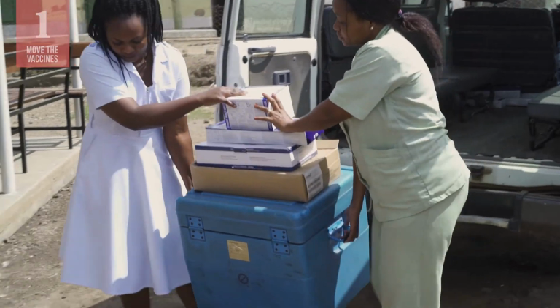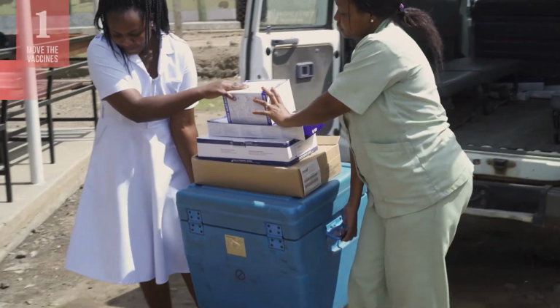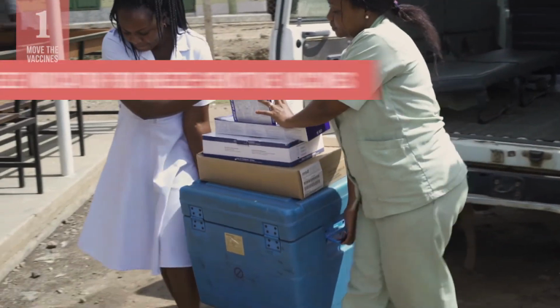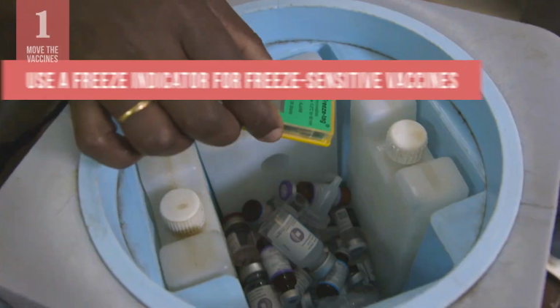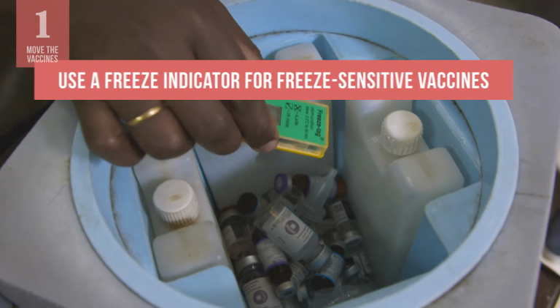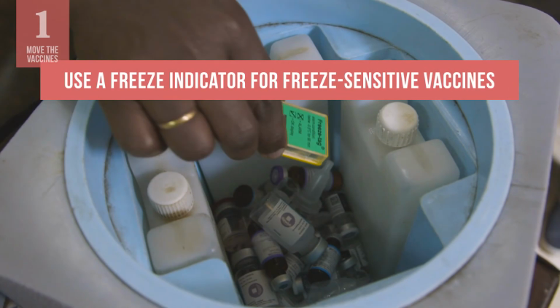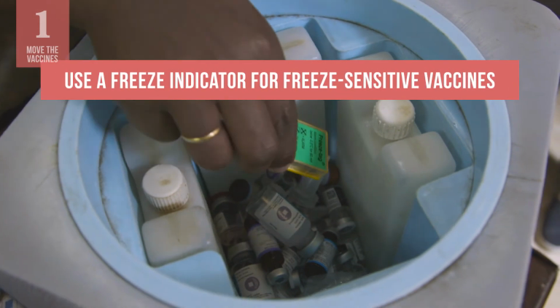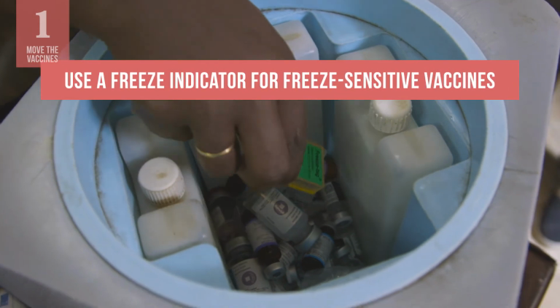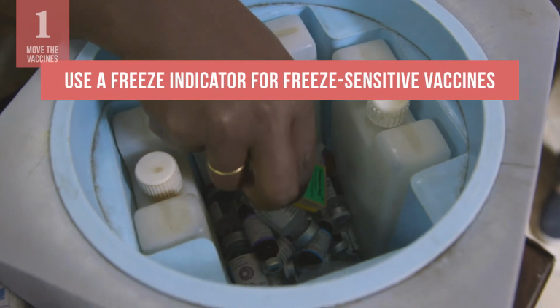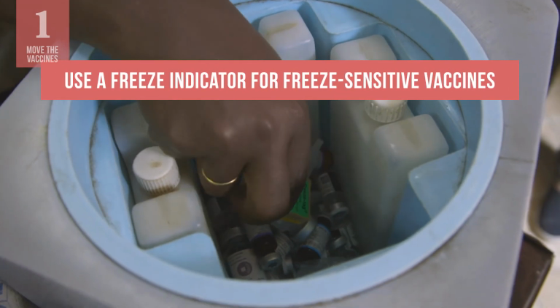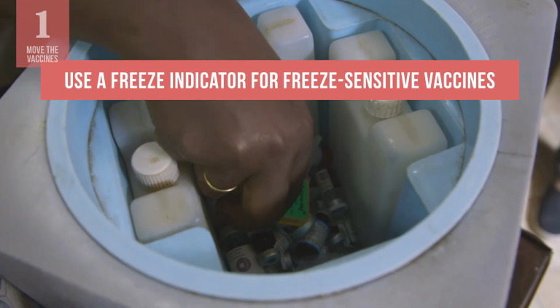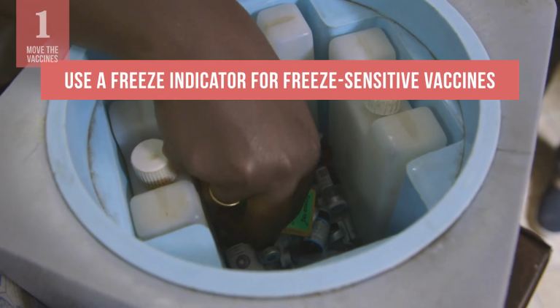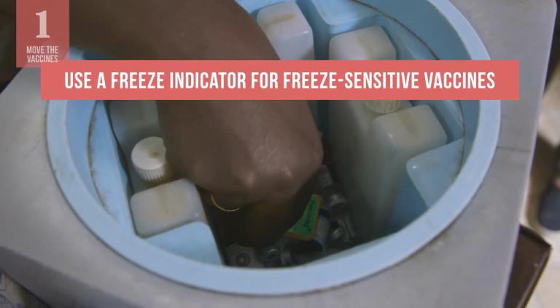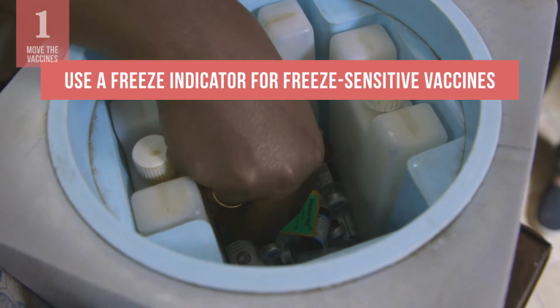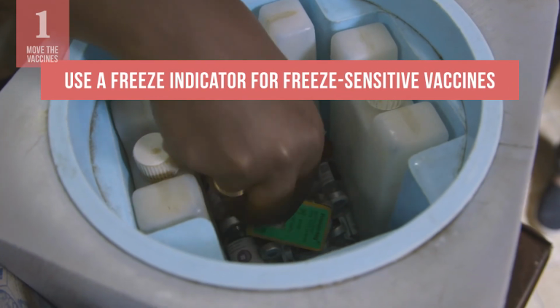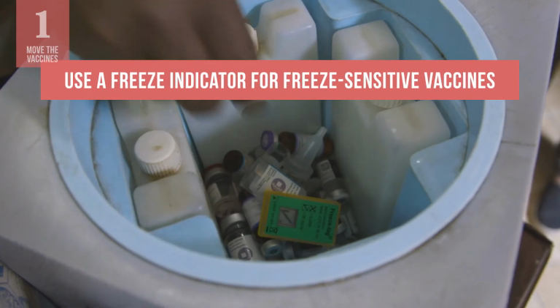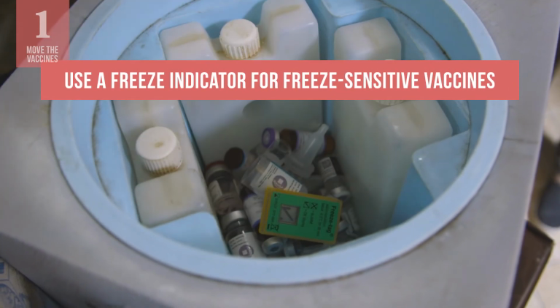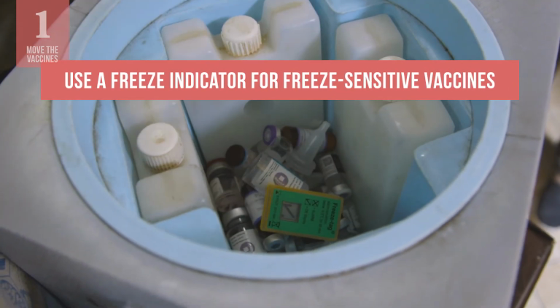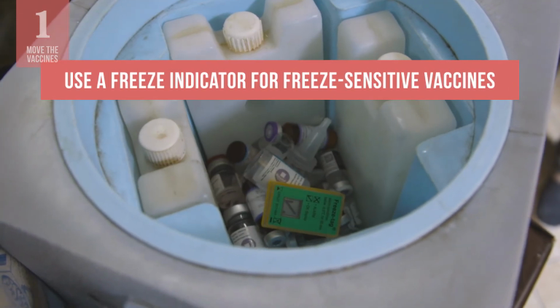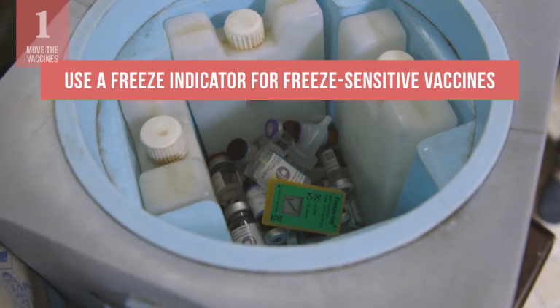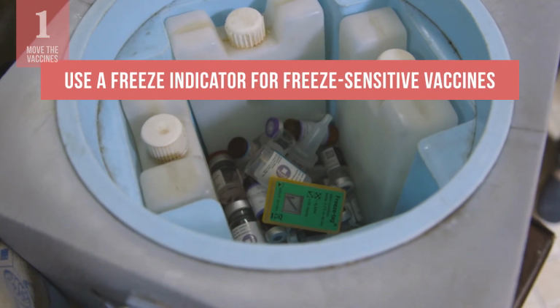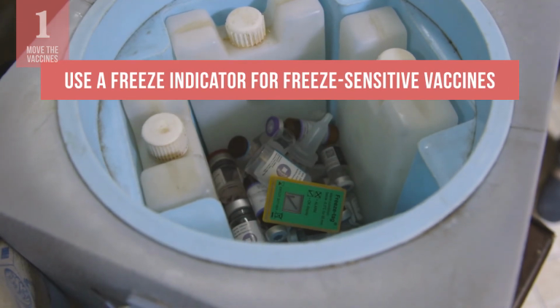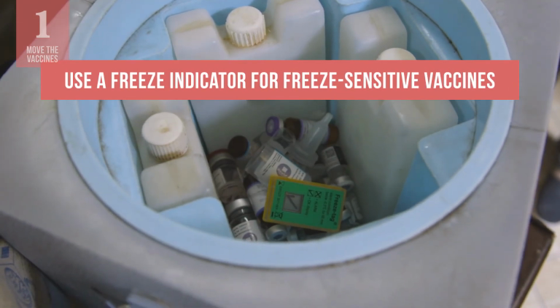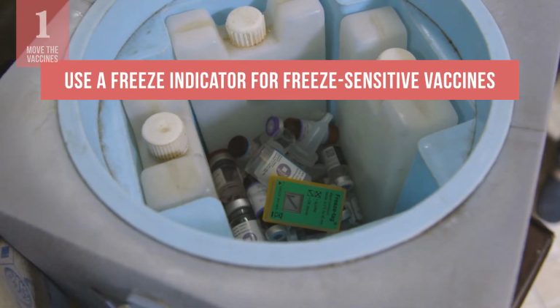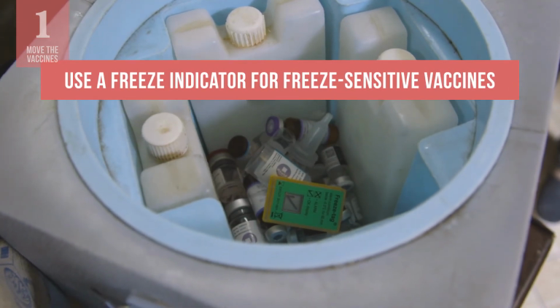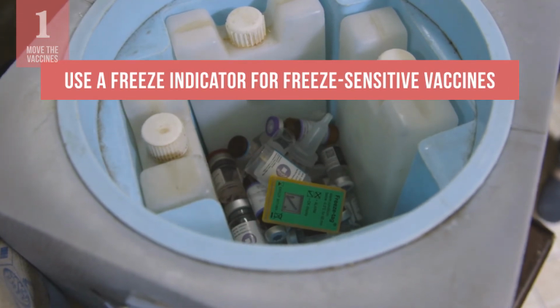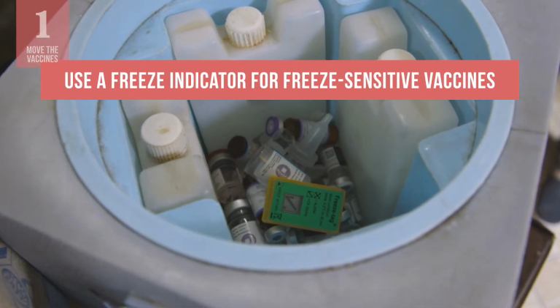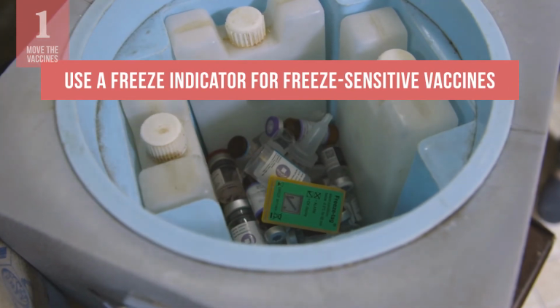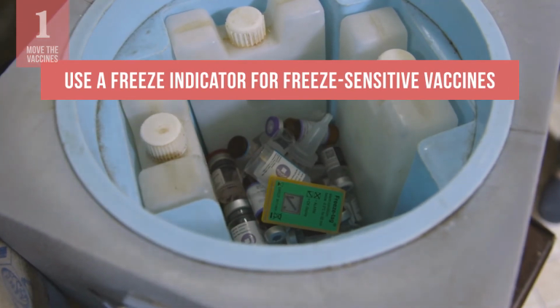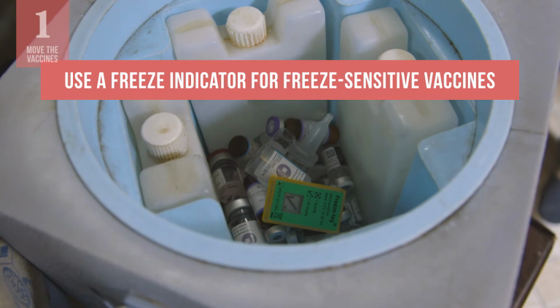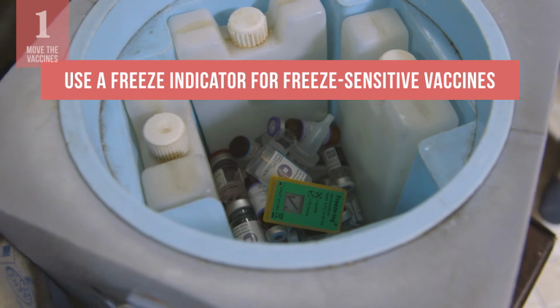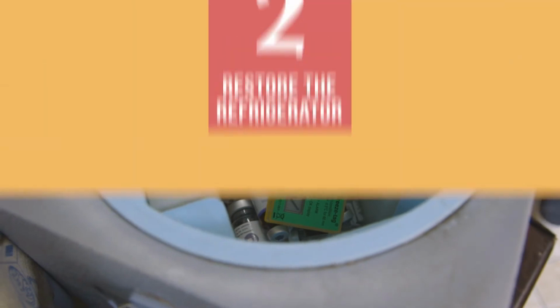No matter where you move the vaccines, always keep a freeze indicator with the freeze-sensitive vaccines.